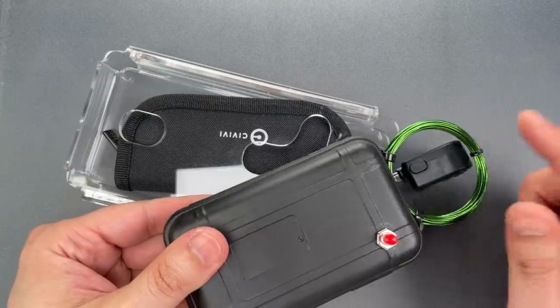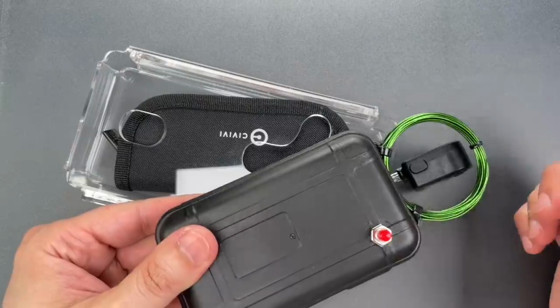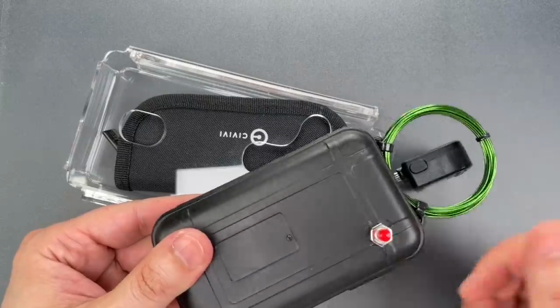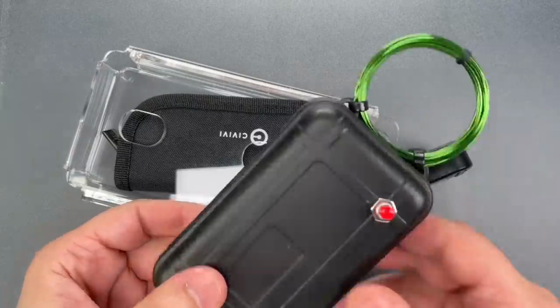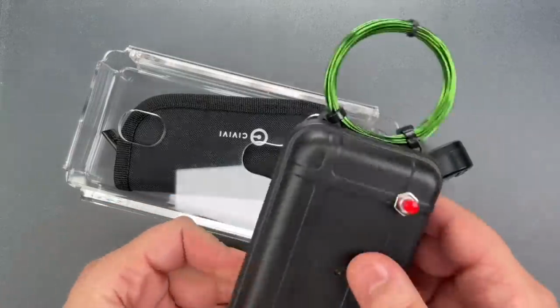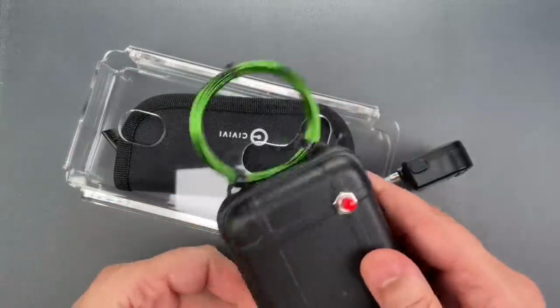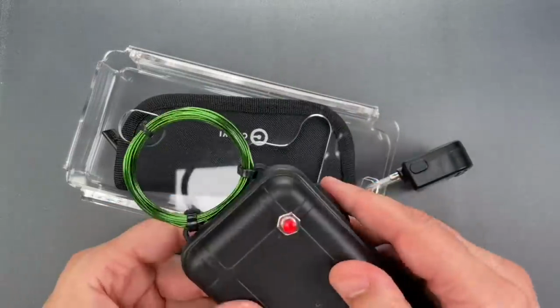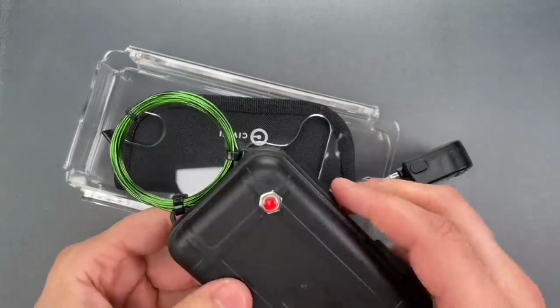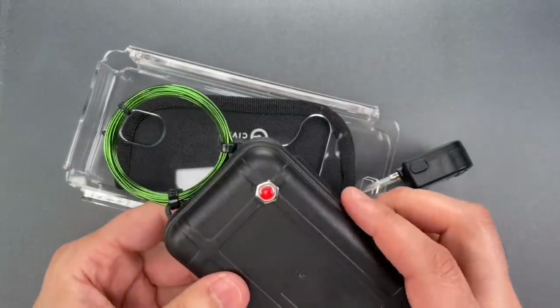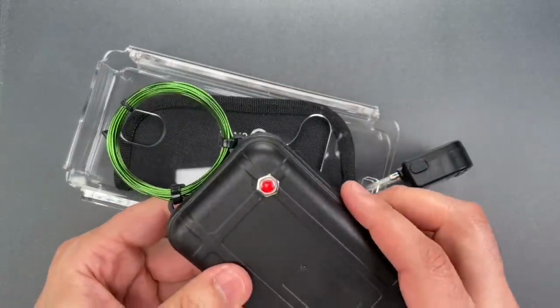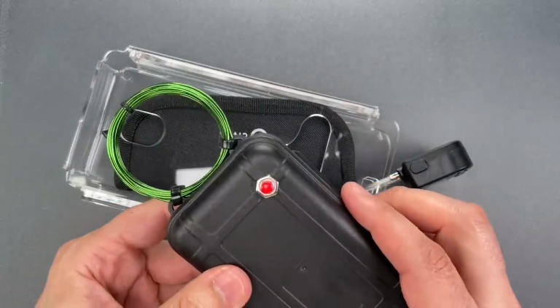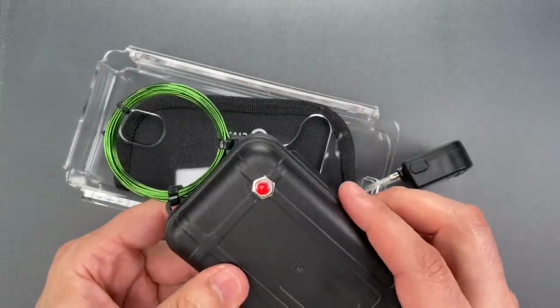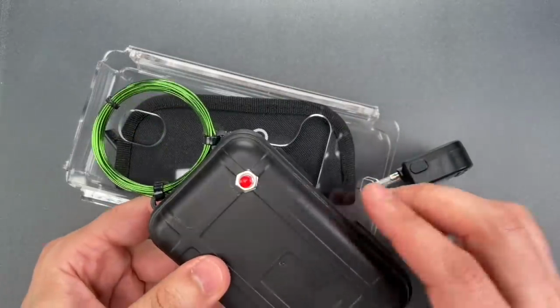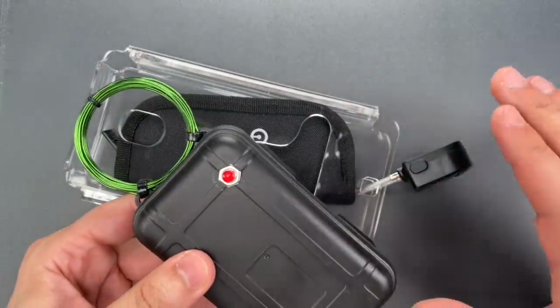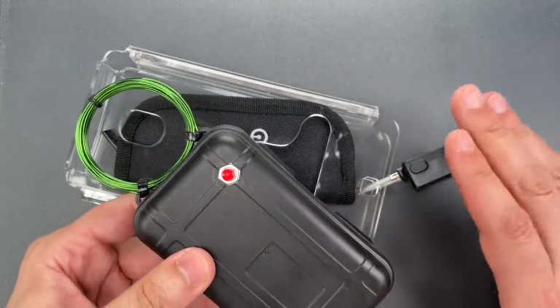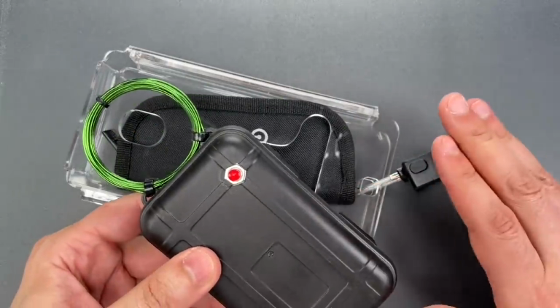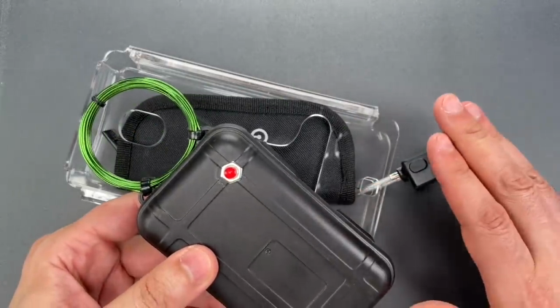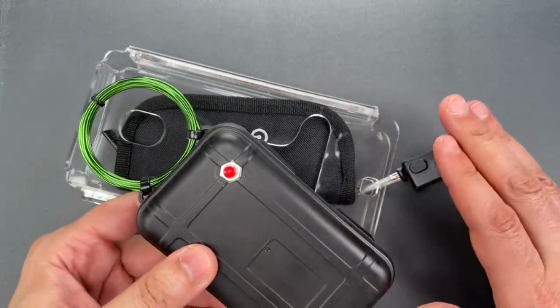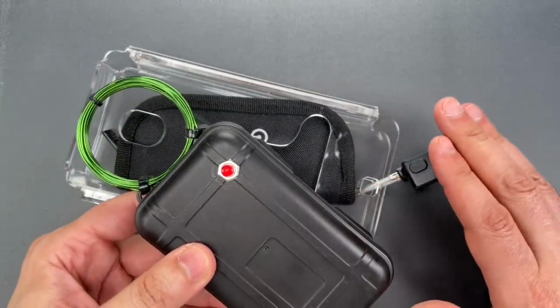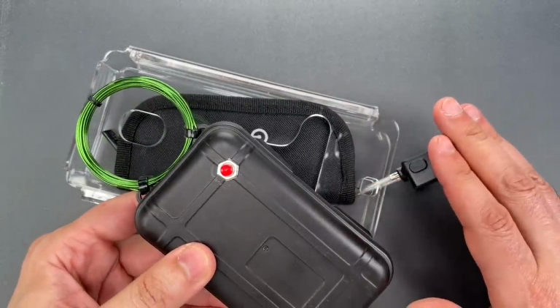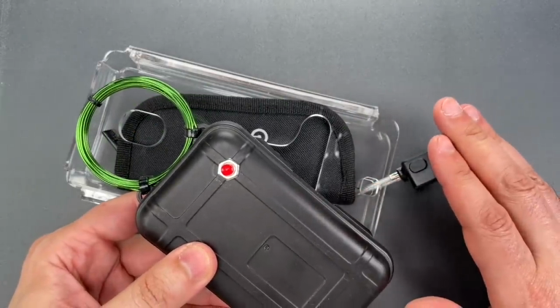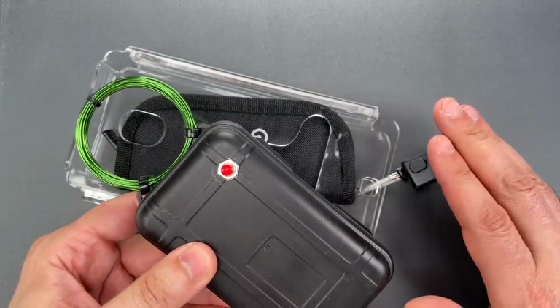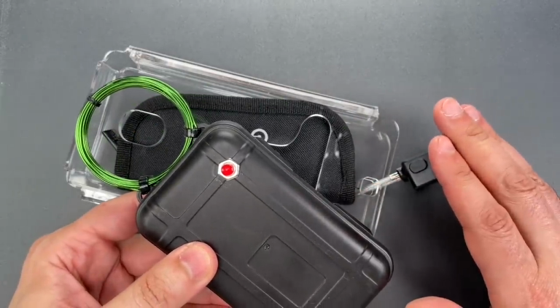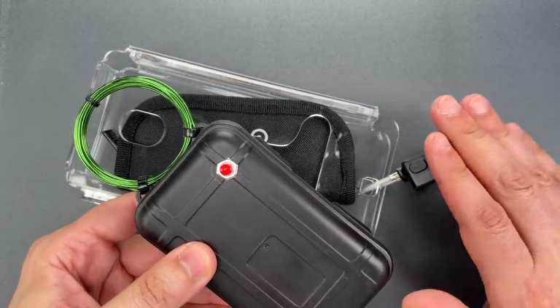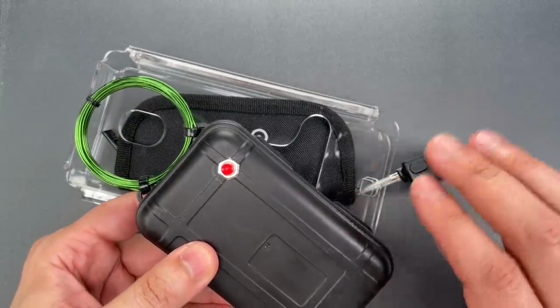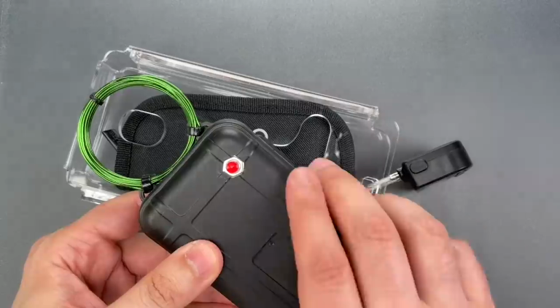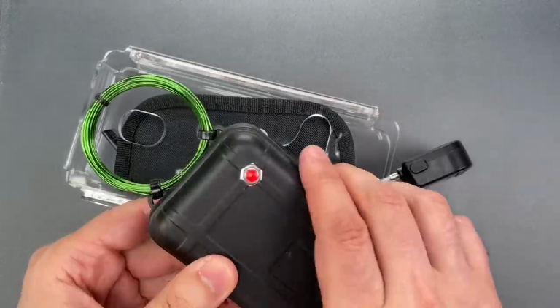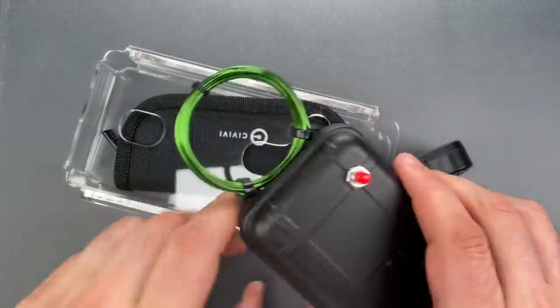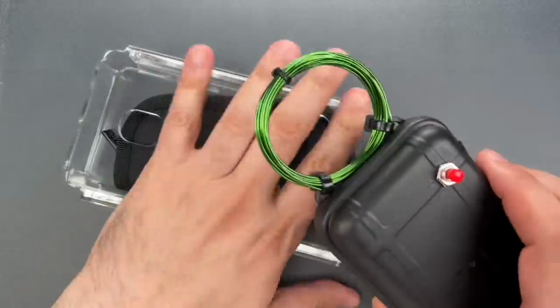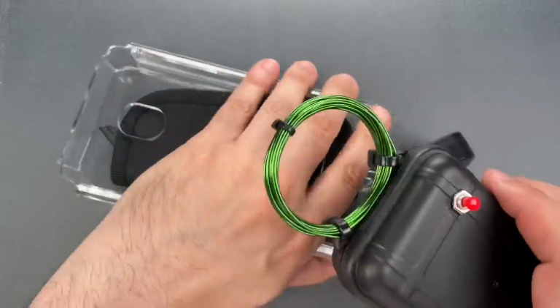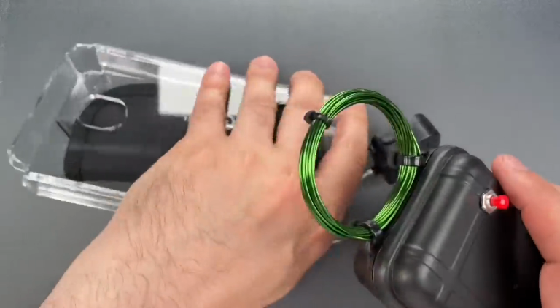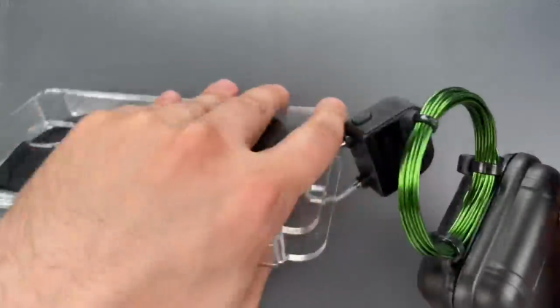As you might imagine, the lock doesn't like that much, and it resets the electronics. Let me show you just how easy that is.